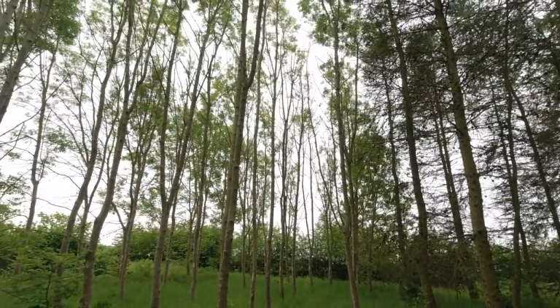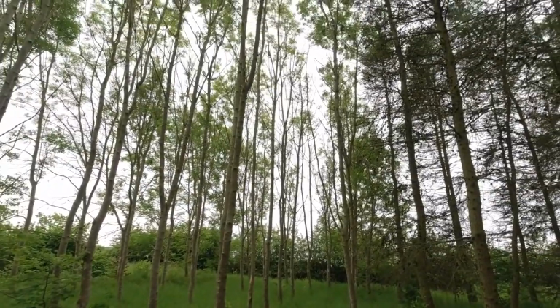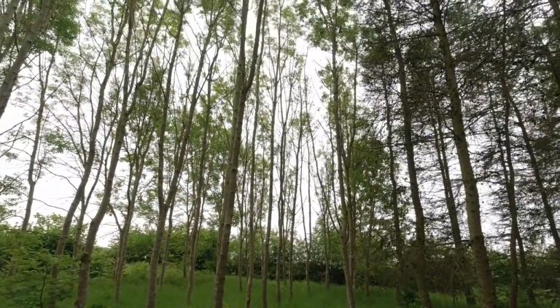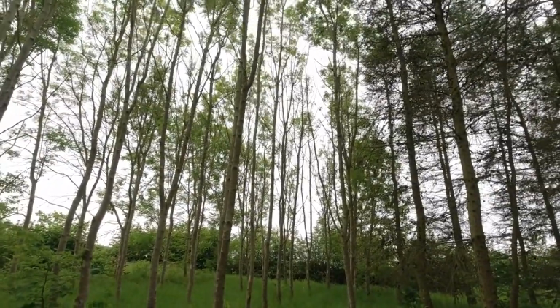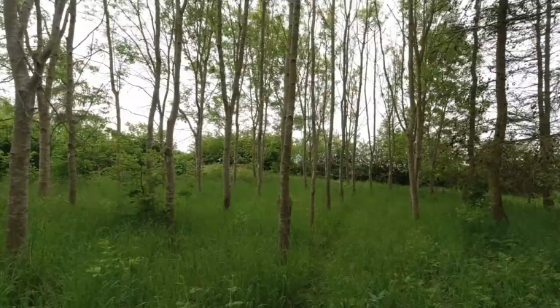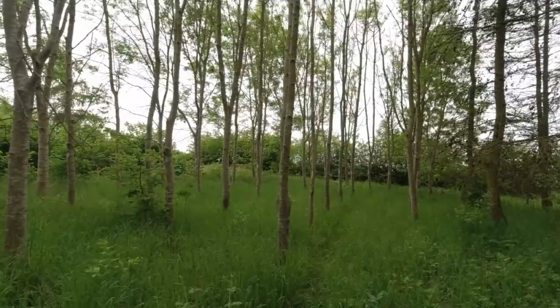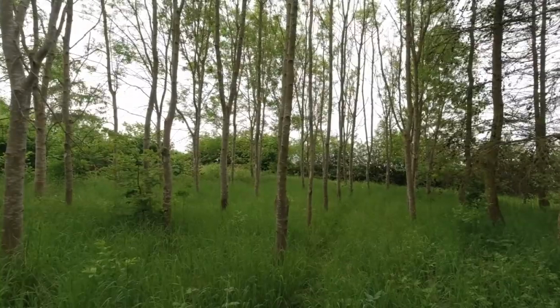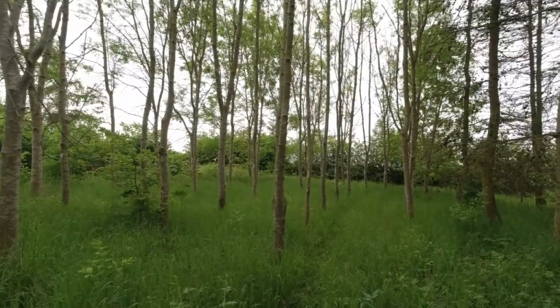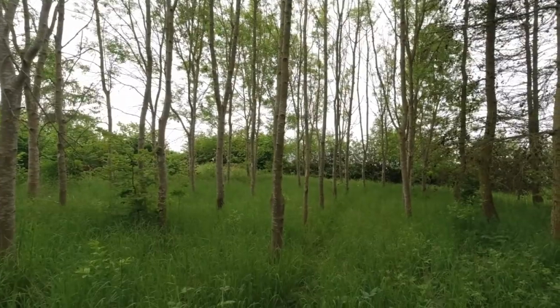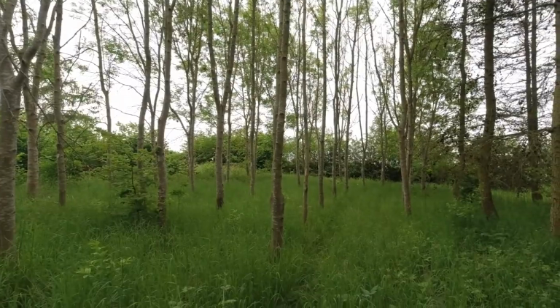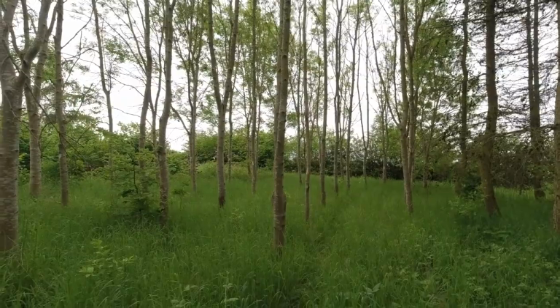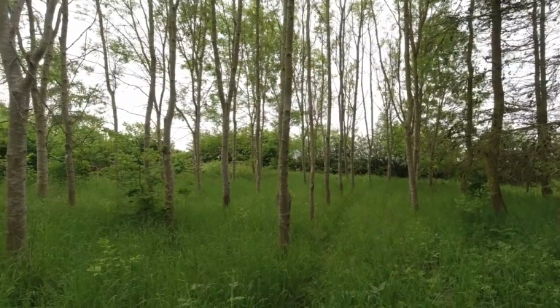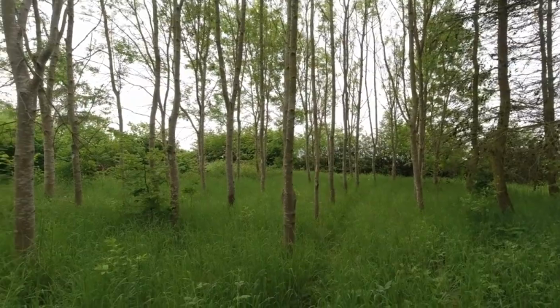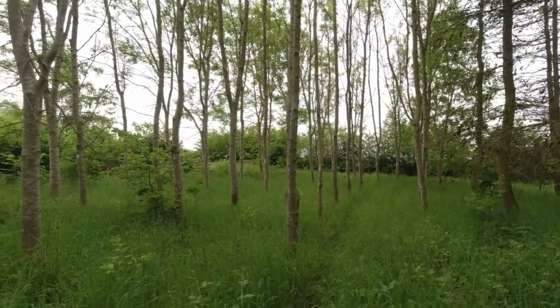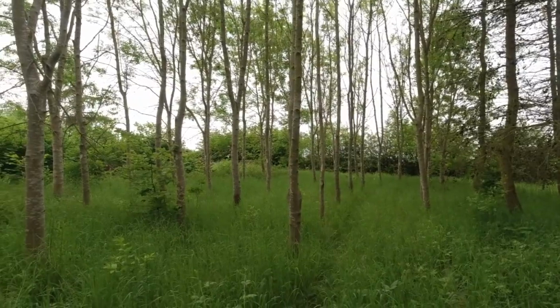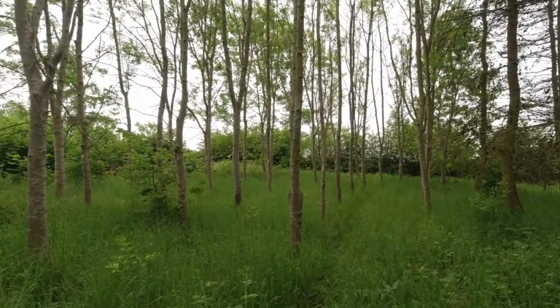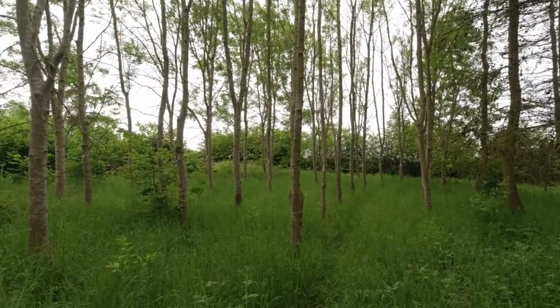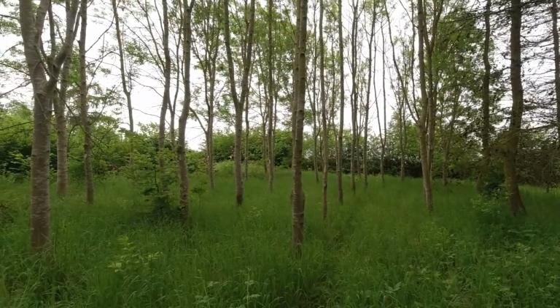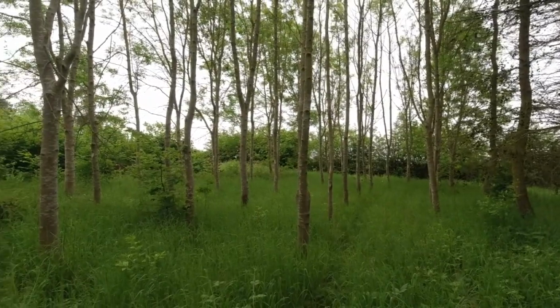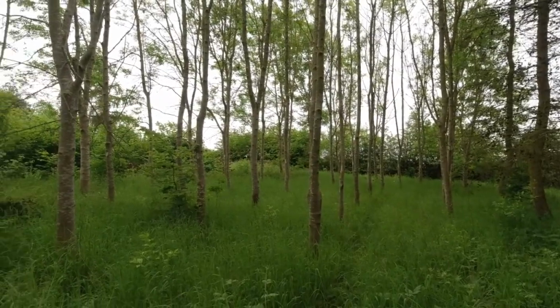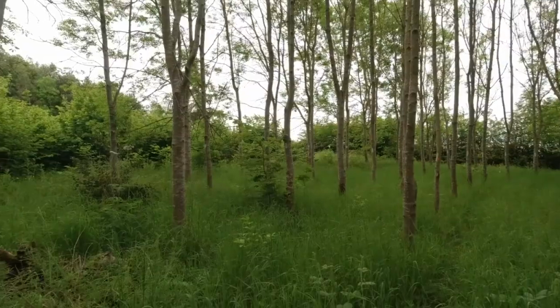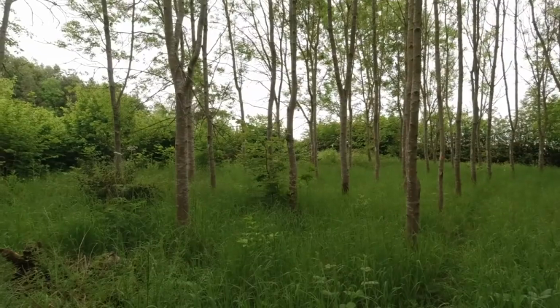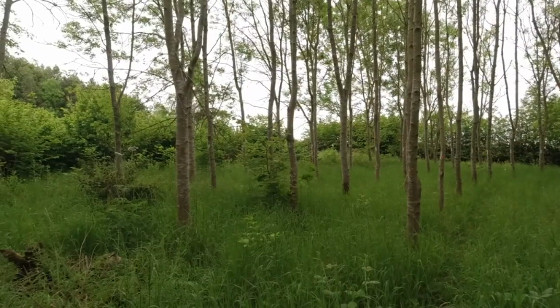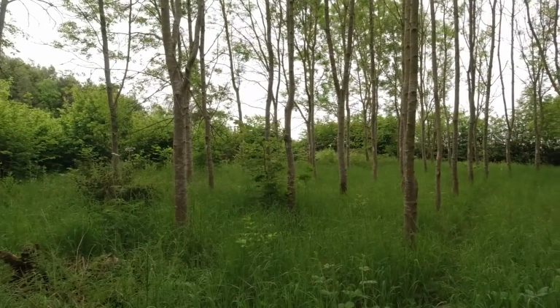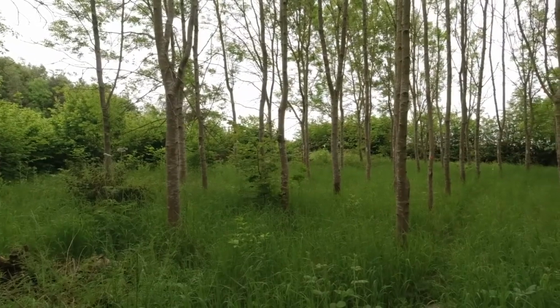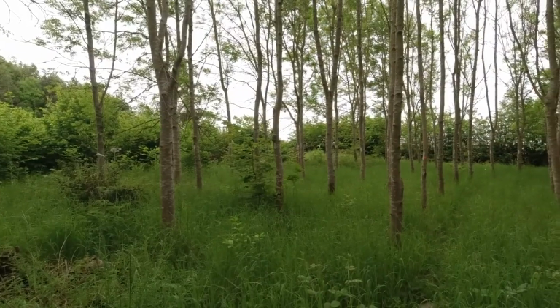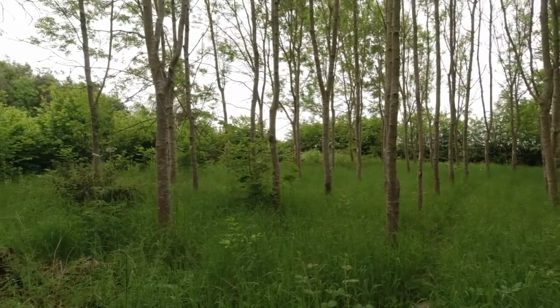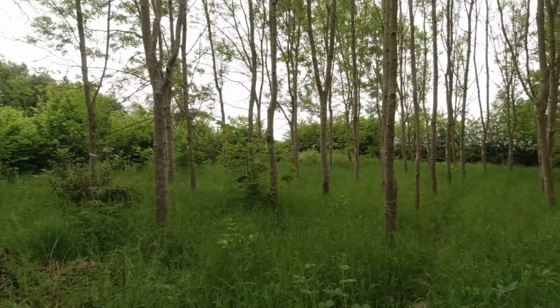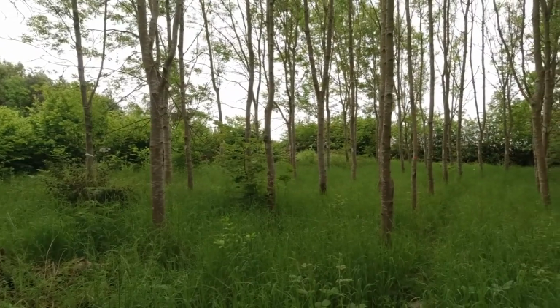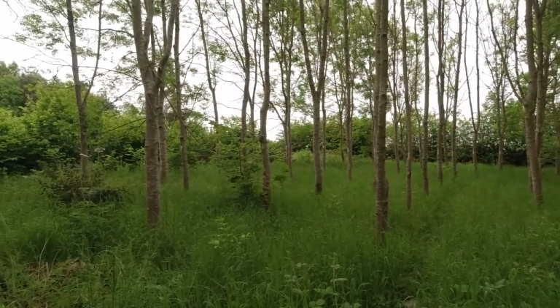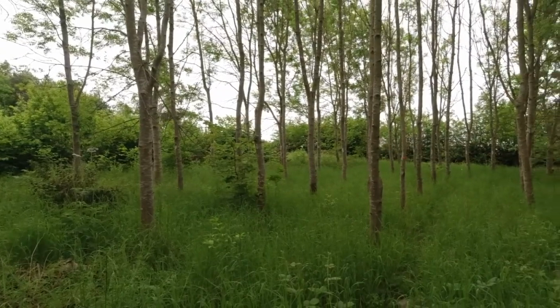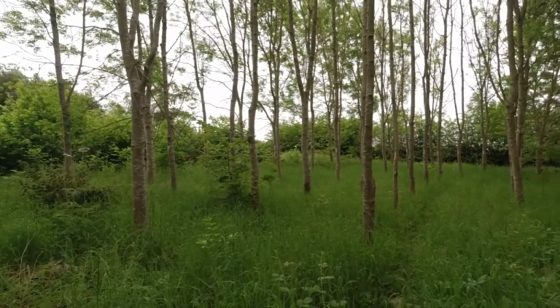But to be honest, all of the others bar the odd one are looking pretty grim. I can see all of these having to be clear felled in winter, and I'm going to replant this lot with hazel.